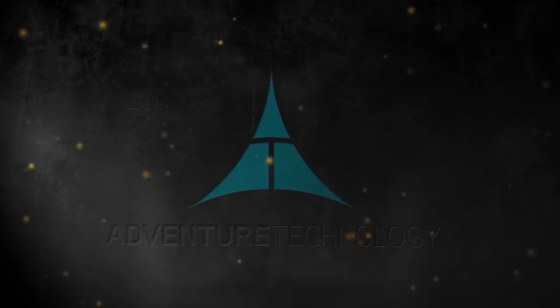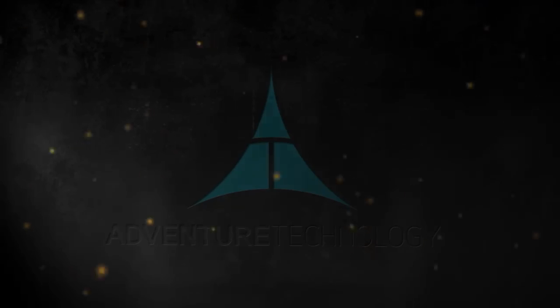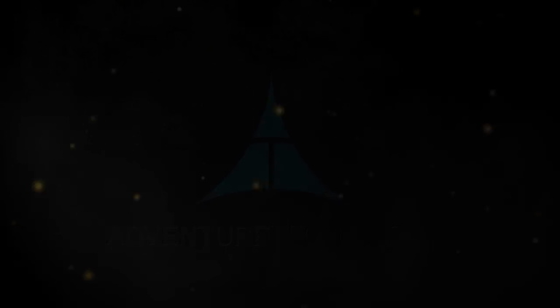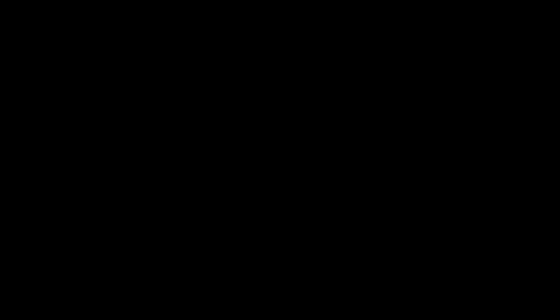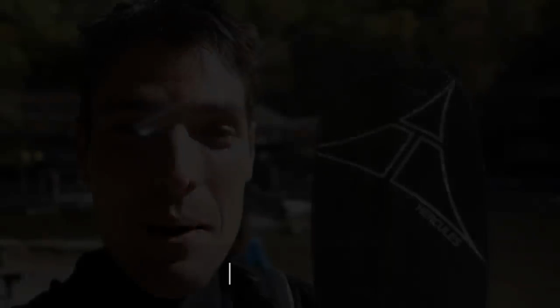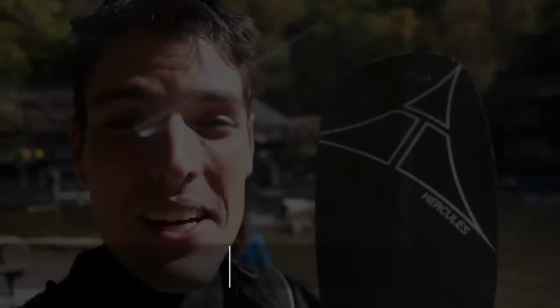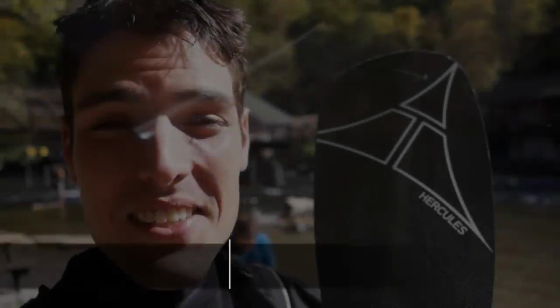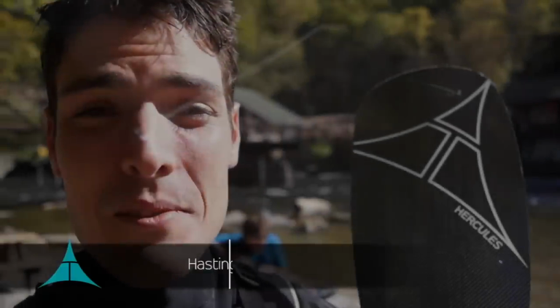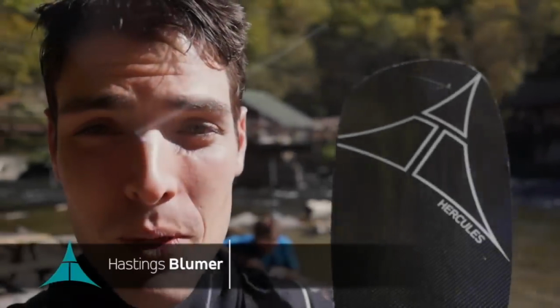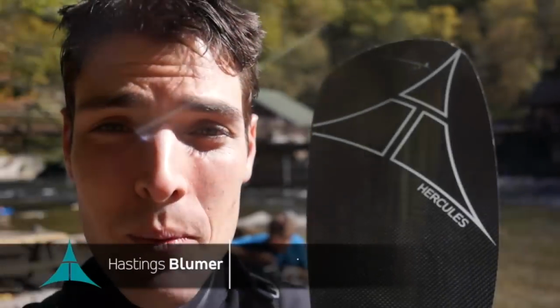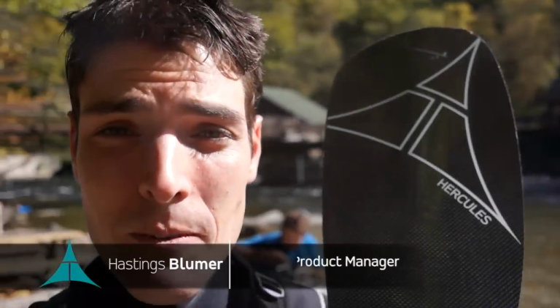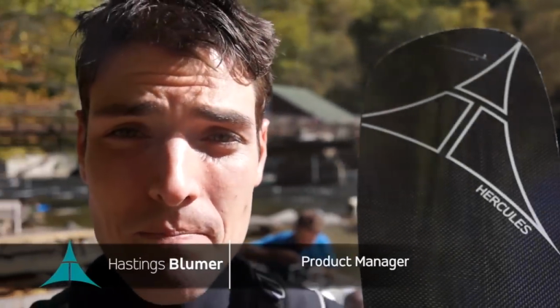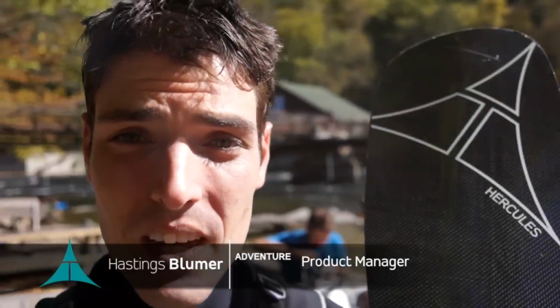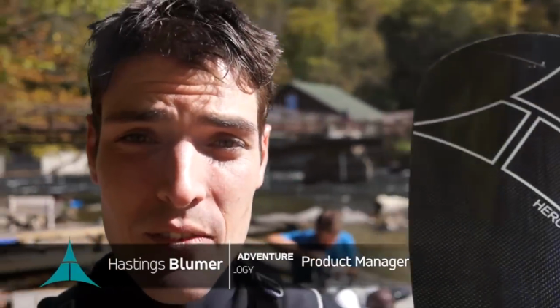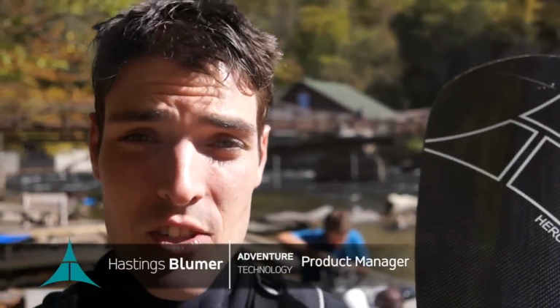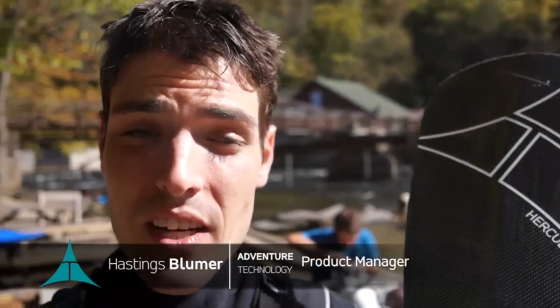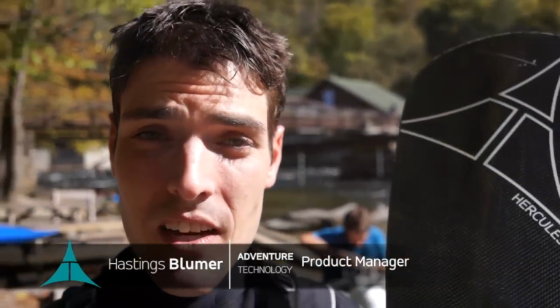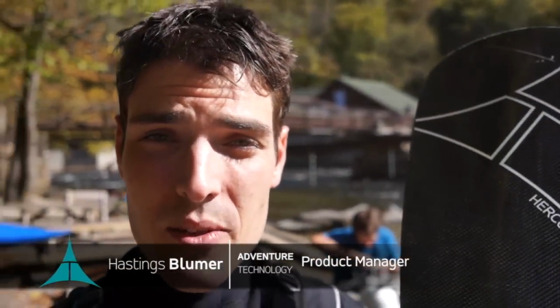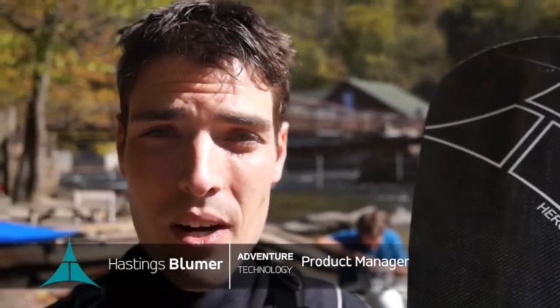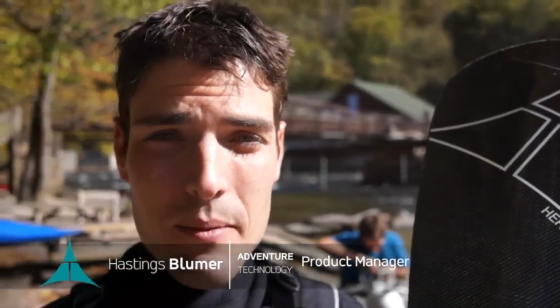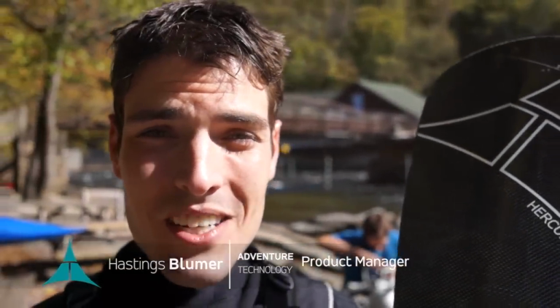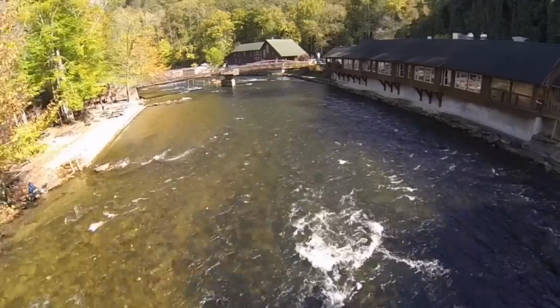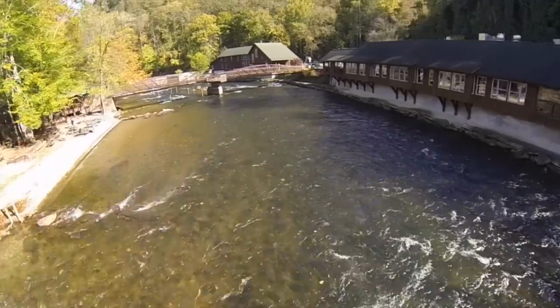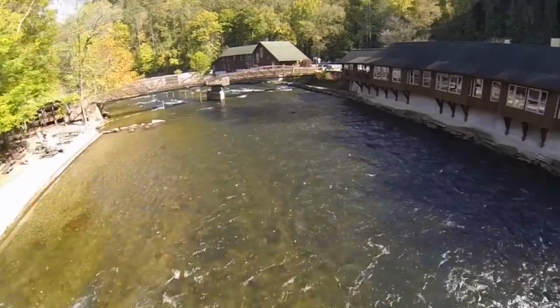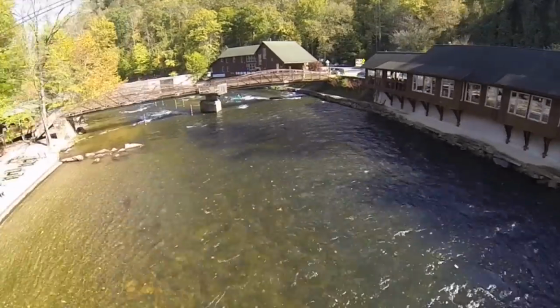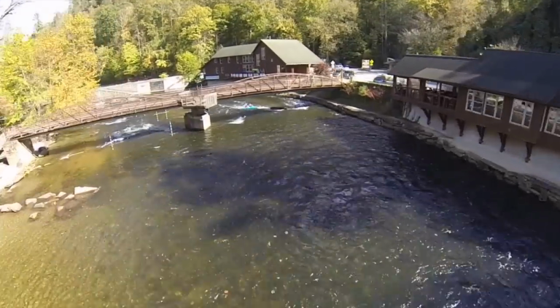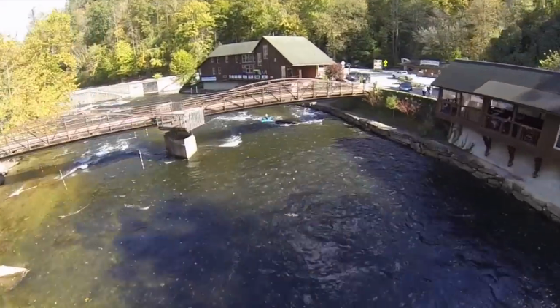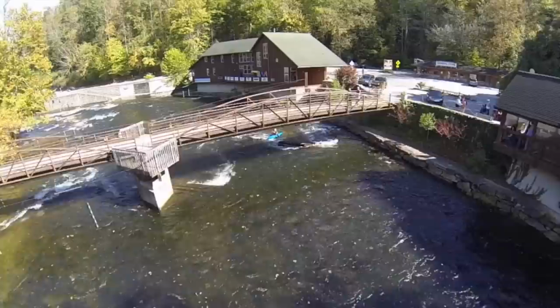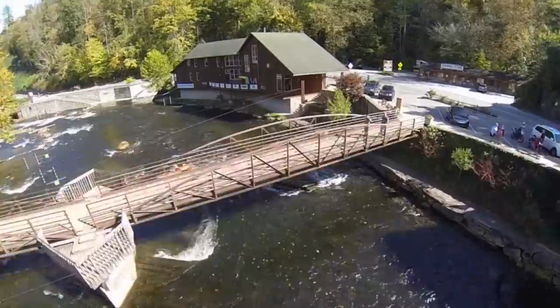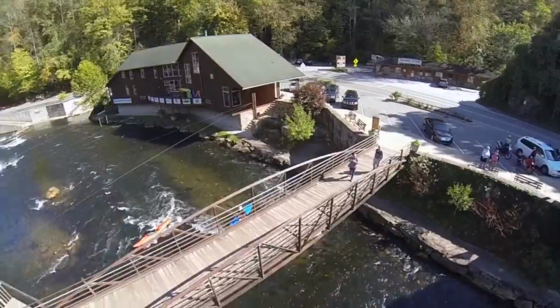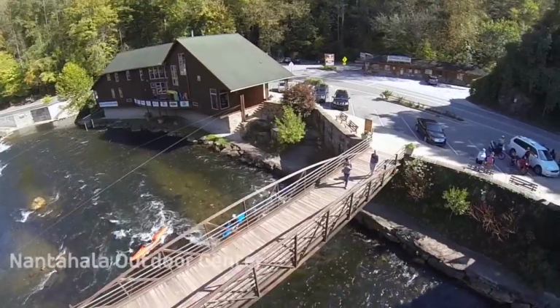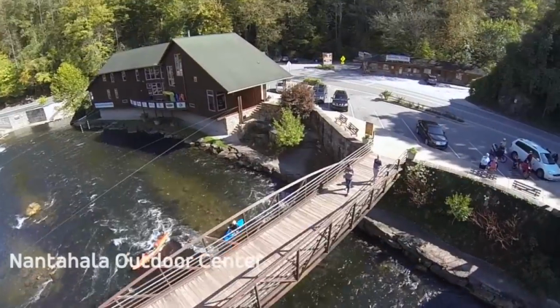Hey, I'm Hastings Bloomer, Adventure Technology Product Manager. I'm here at the NOC today.